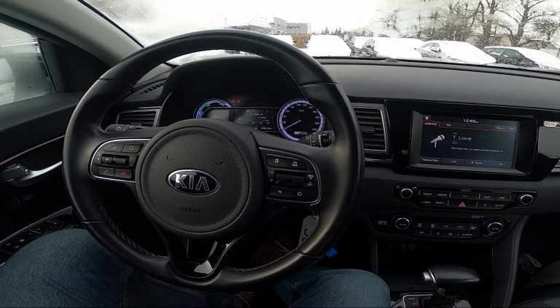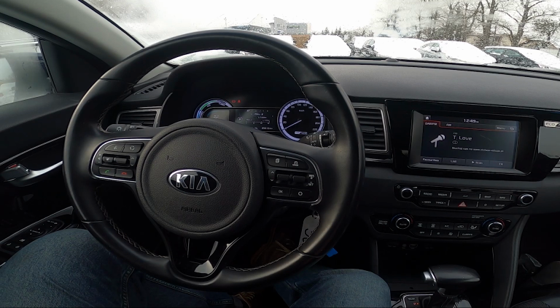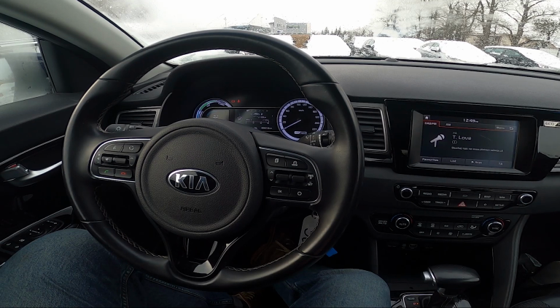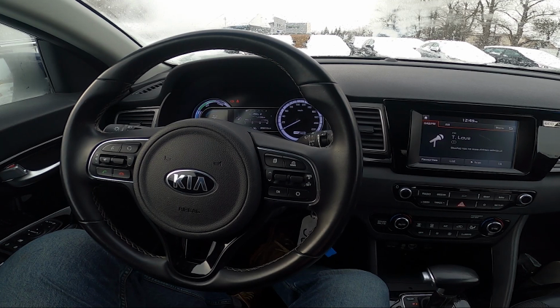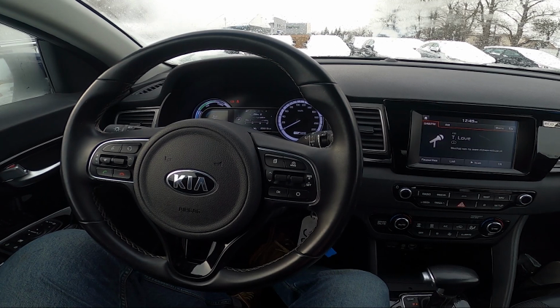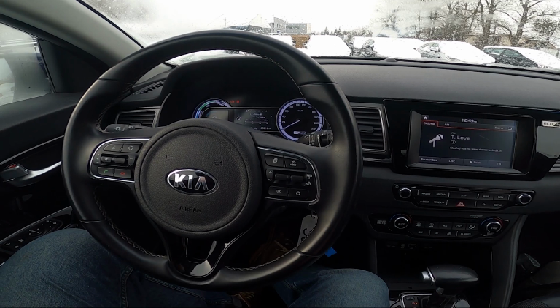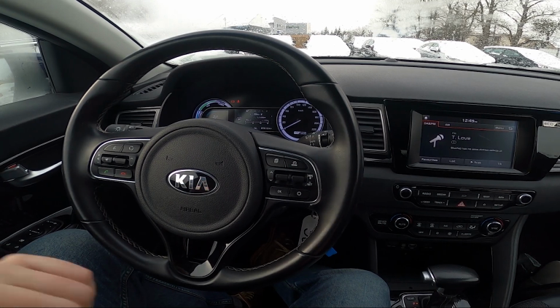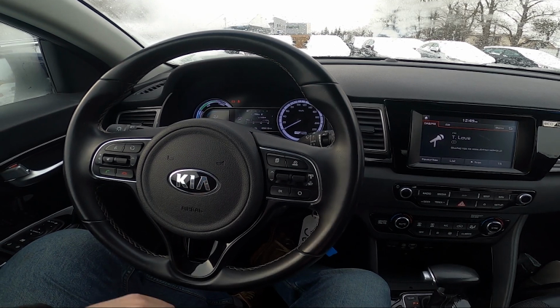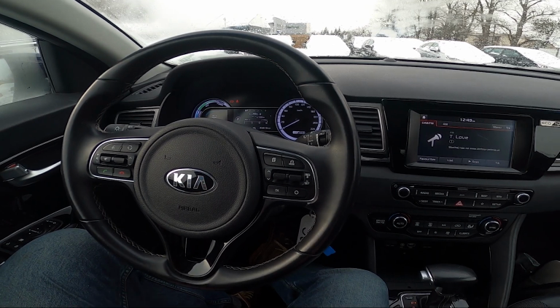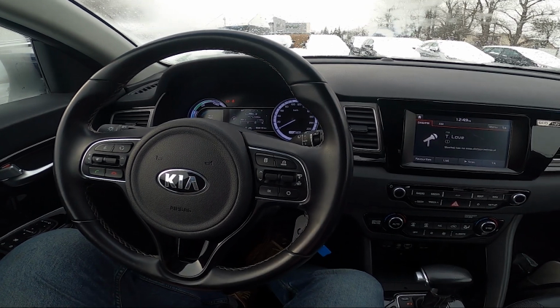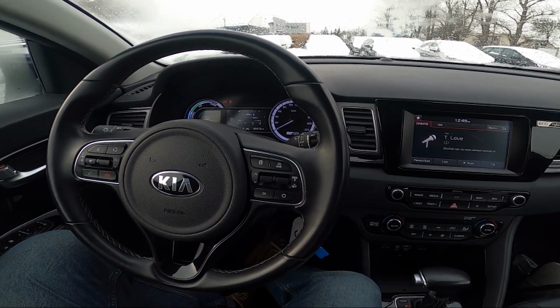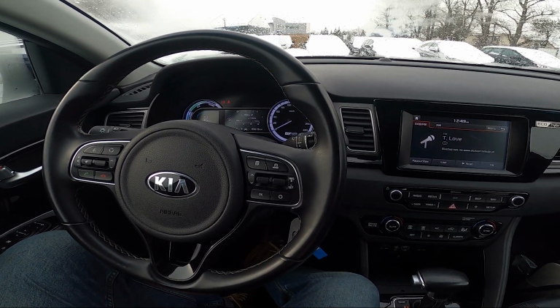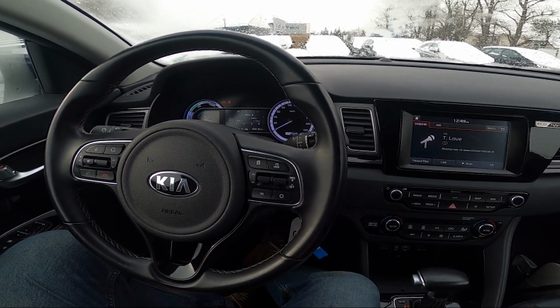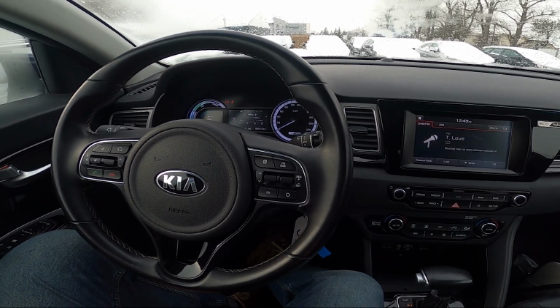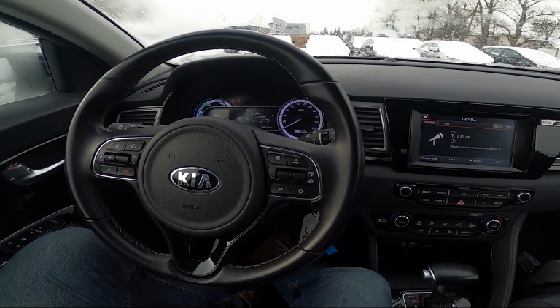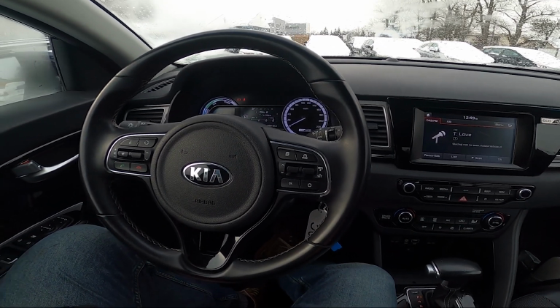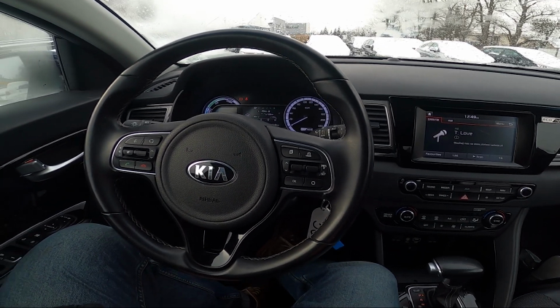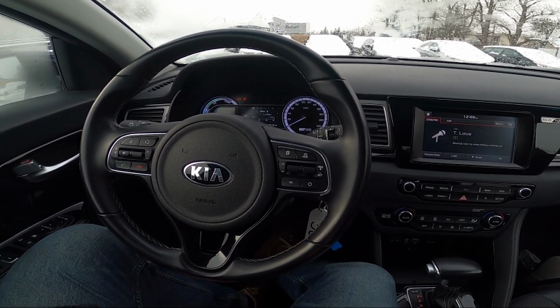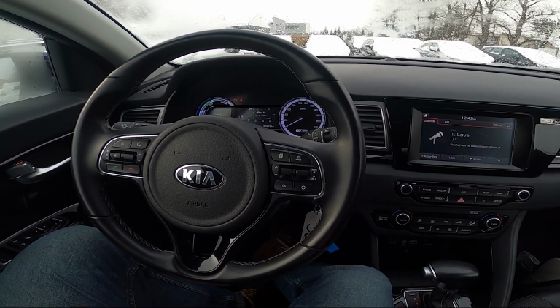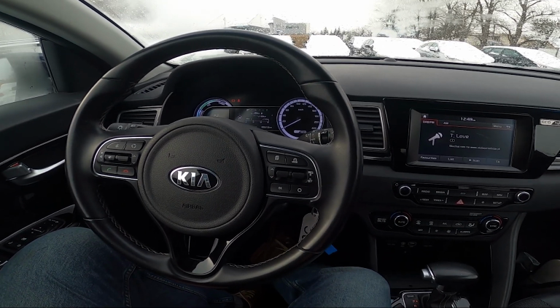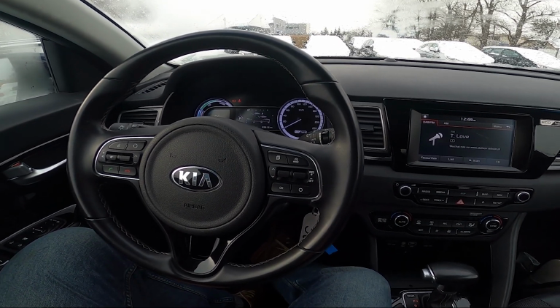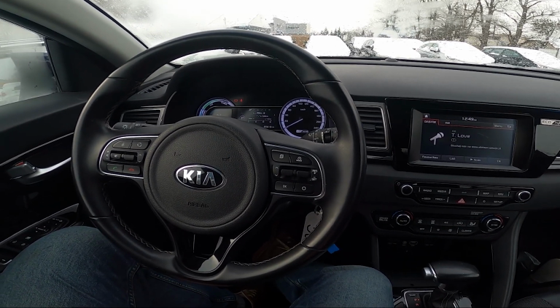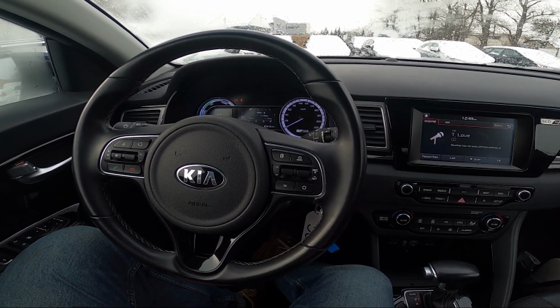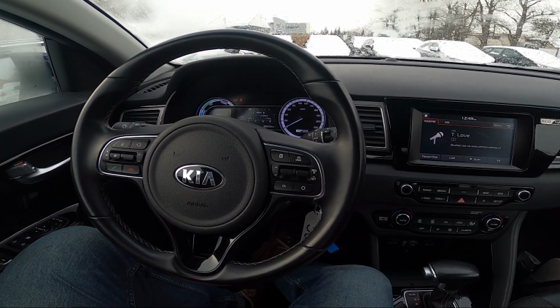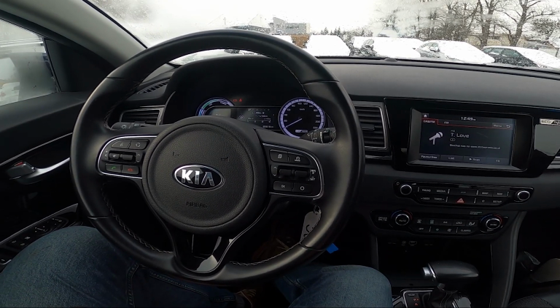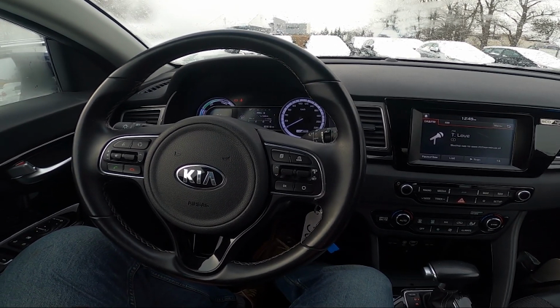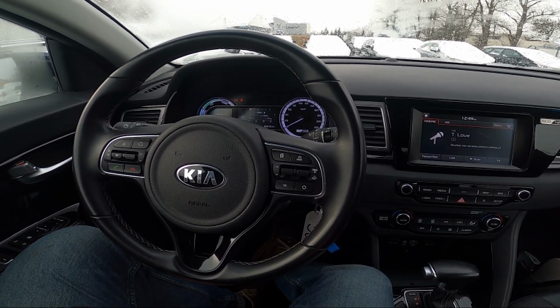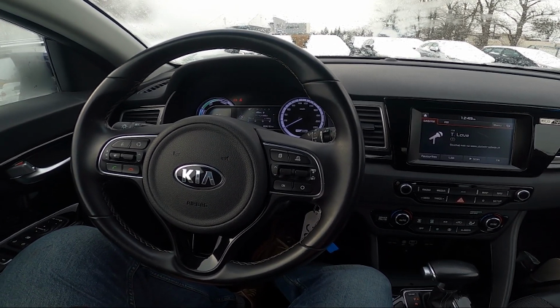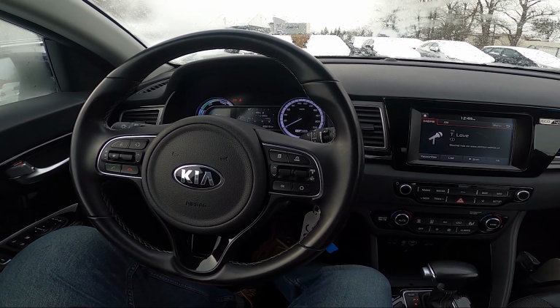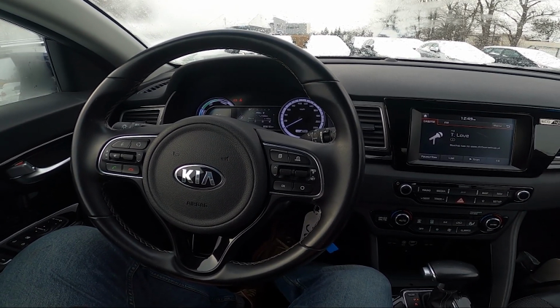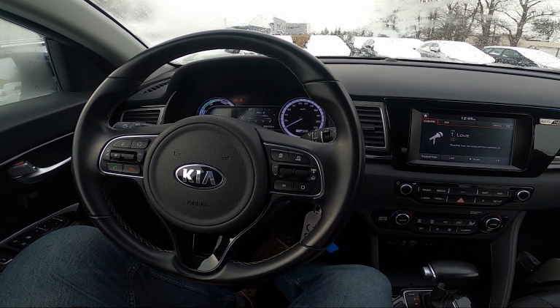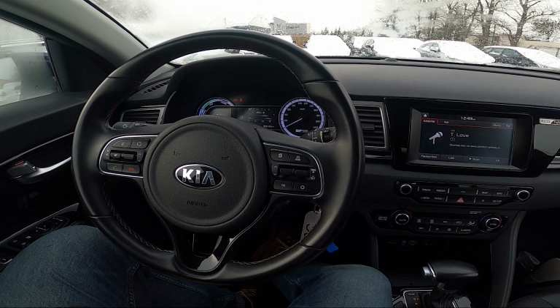Hello, today I'm in a Kia Niro. In this video I'll show you how to scan for radio stations.